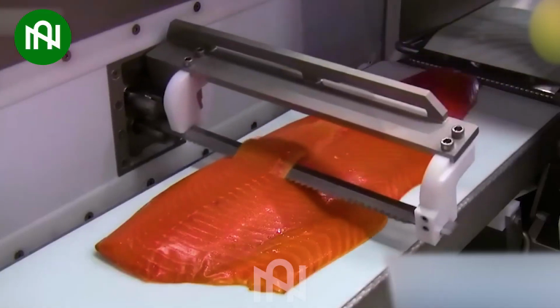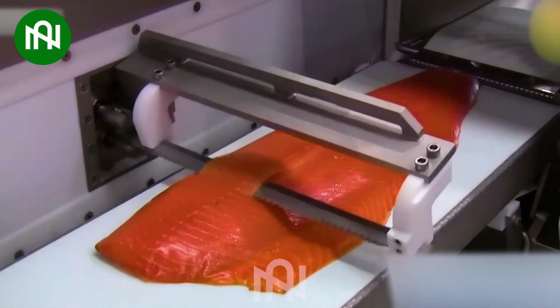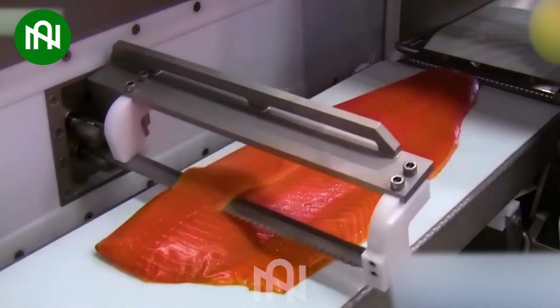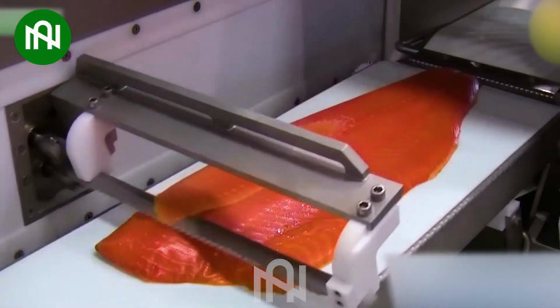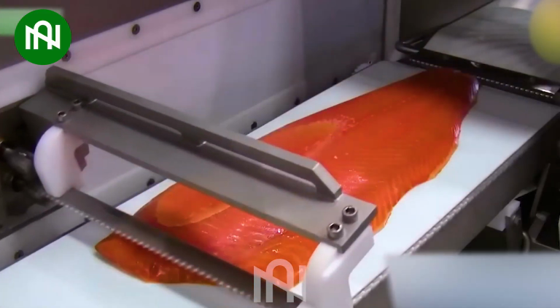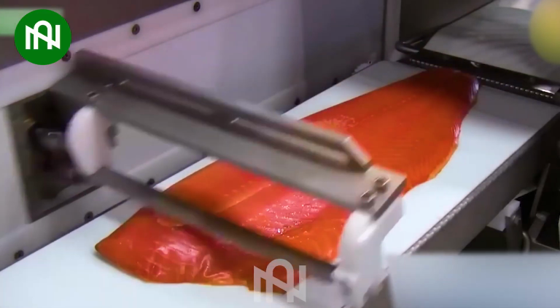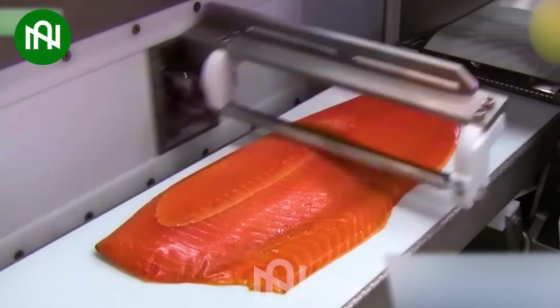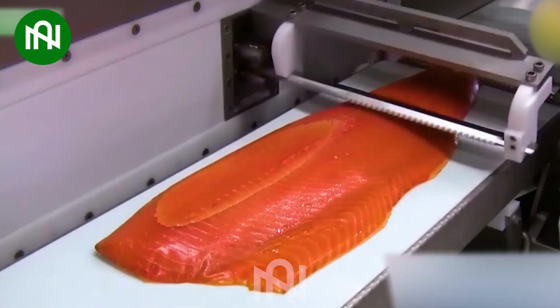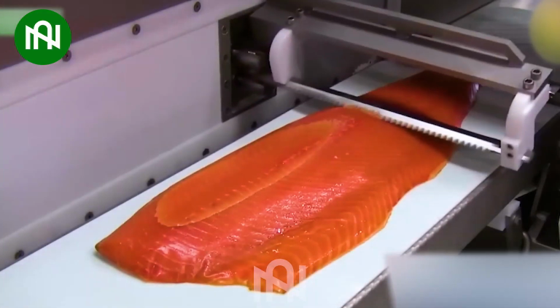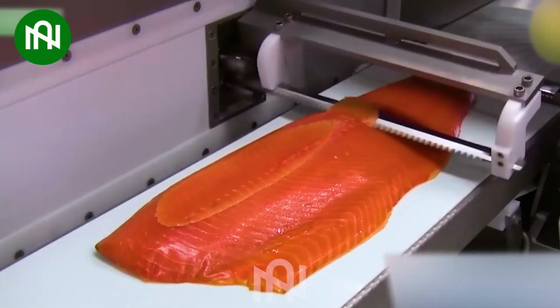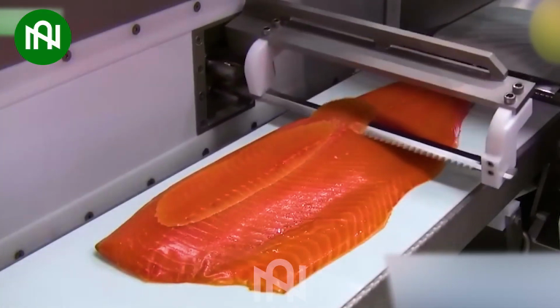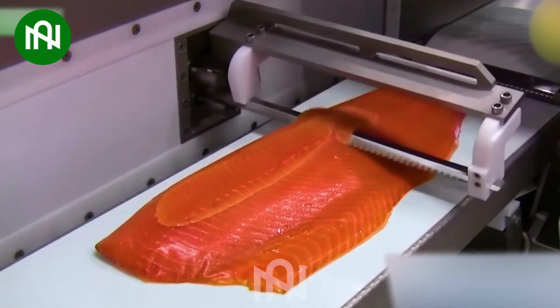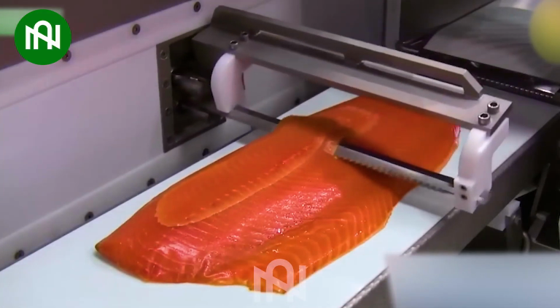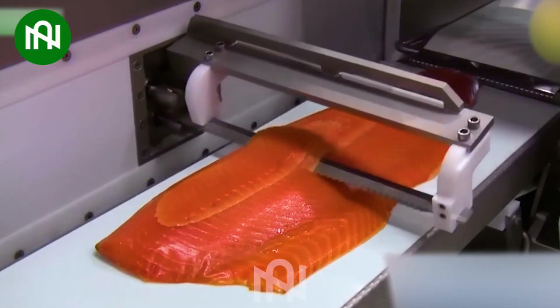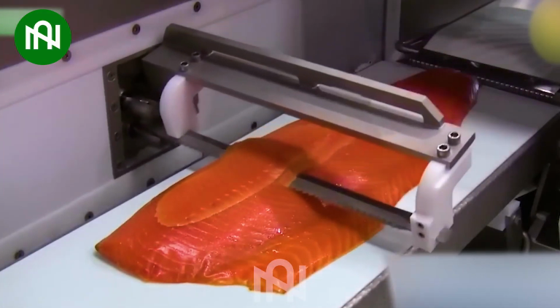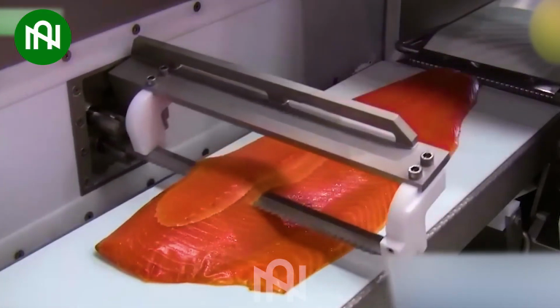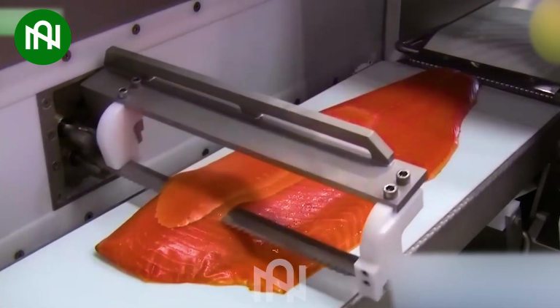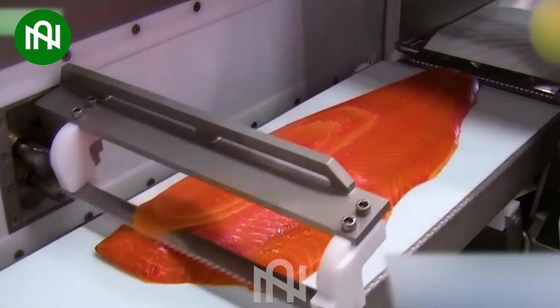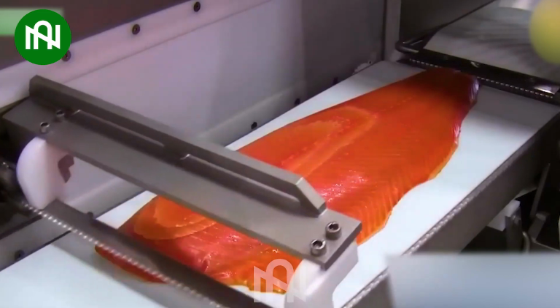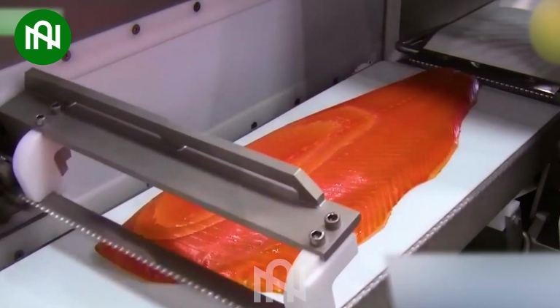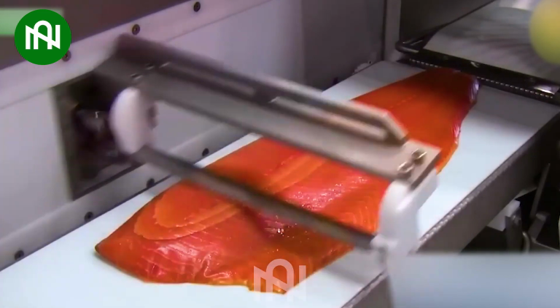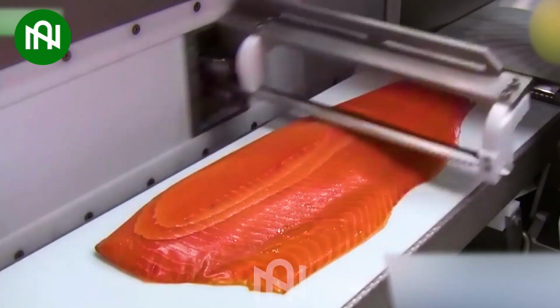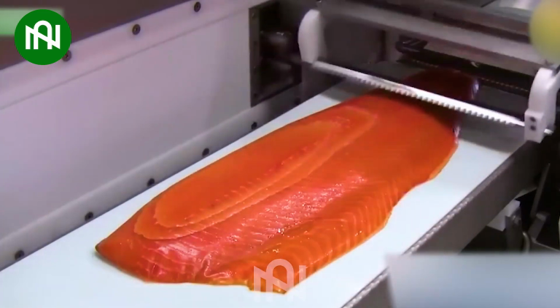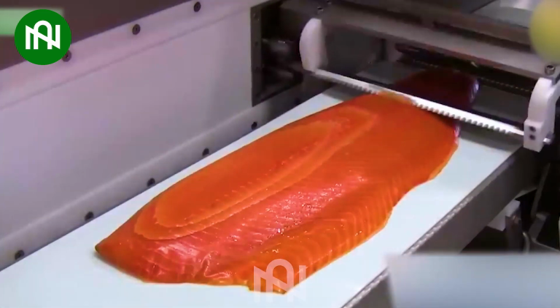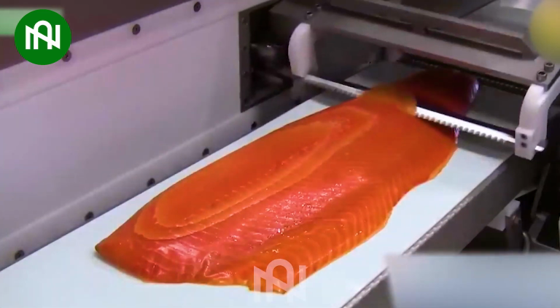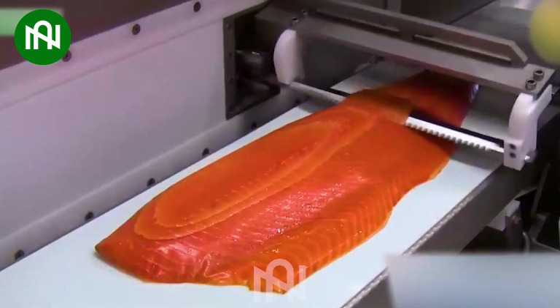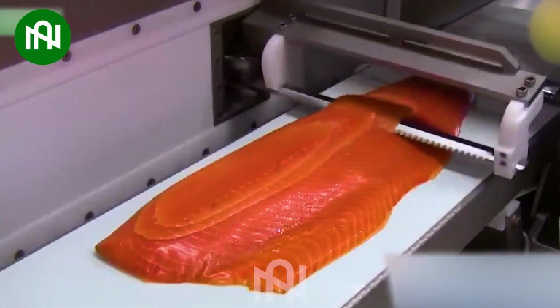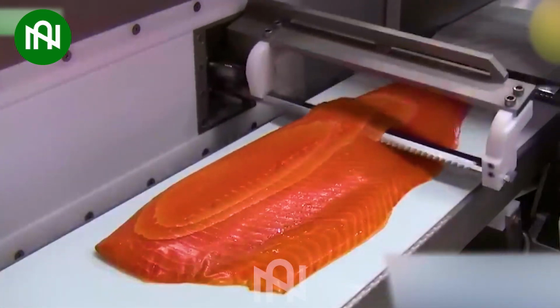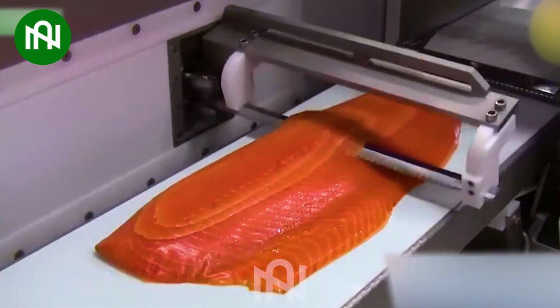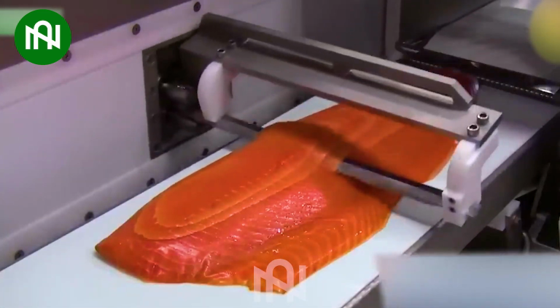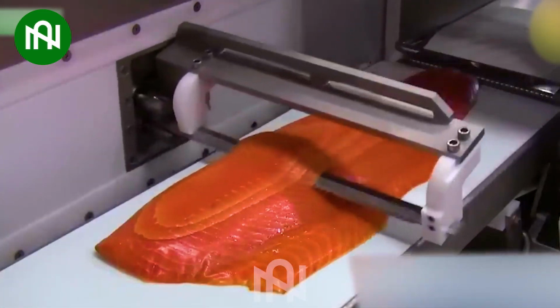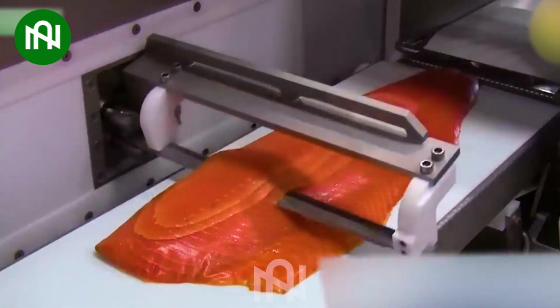Look! The smoked salmon pieces are cut into perfect slices as they pass through this conveyor line.